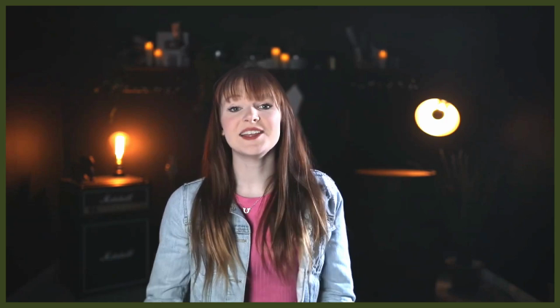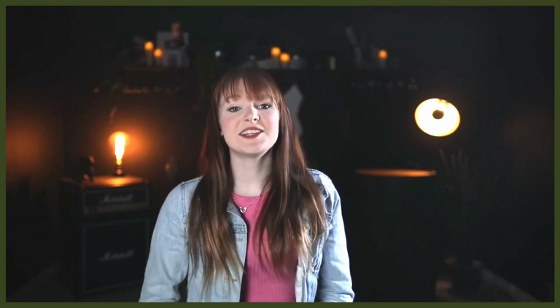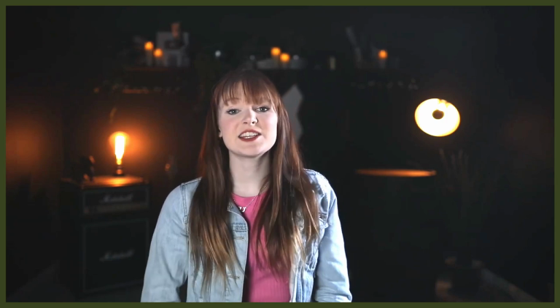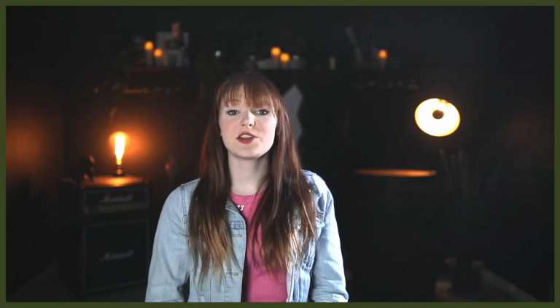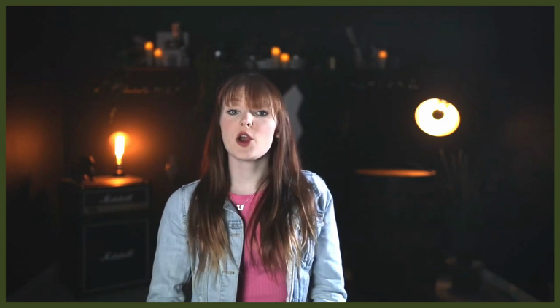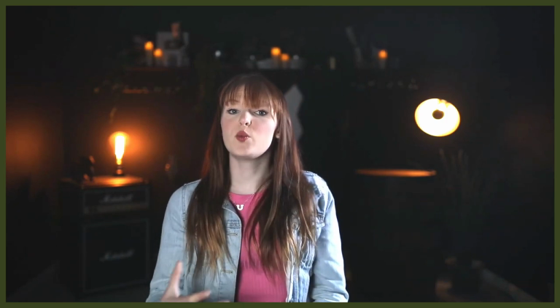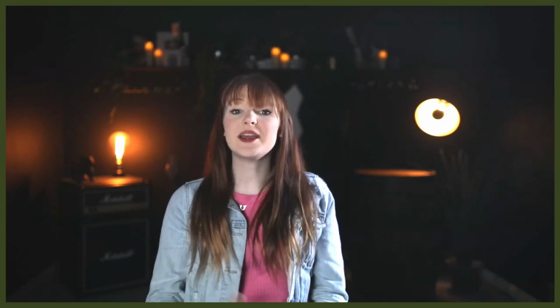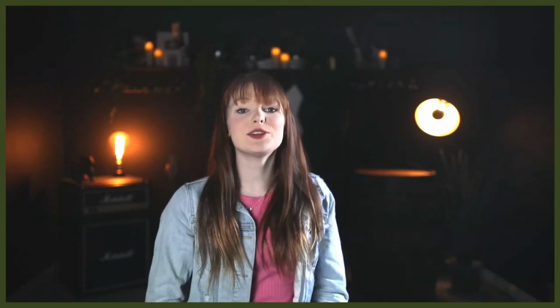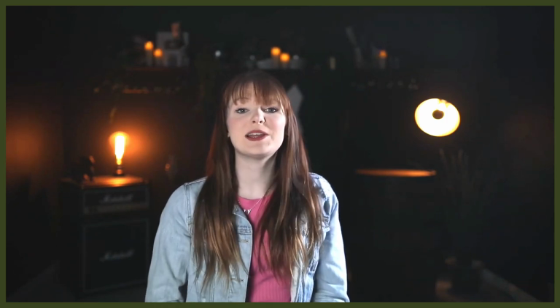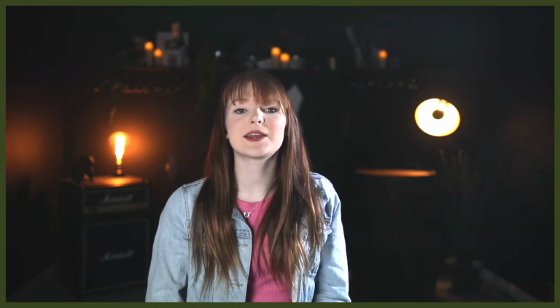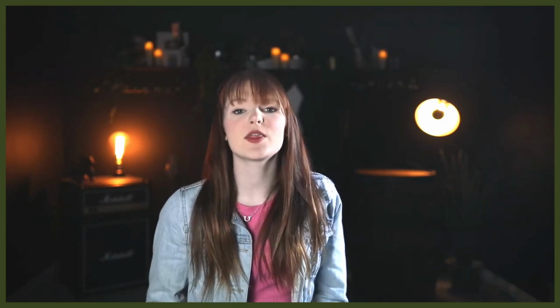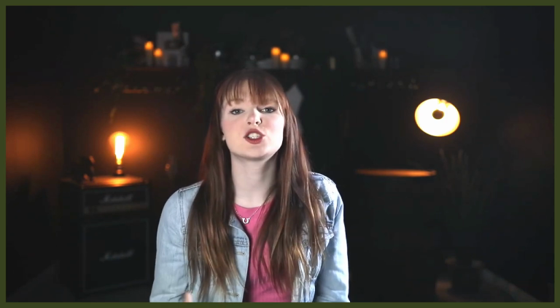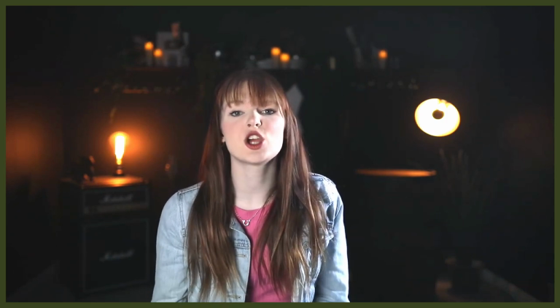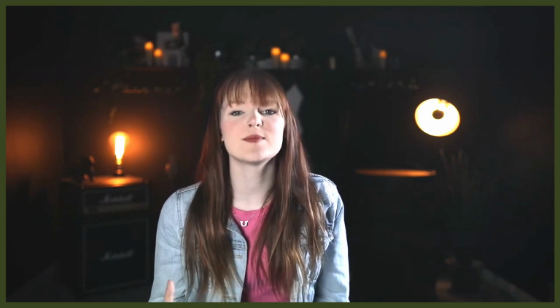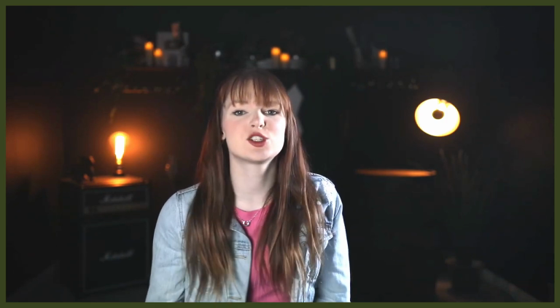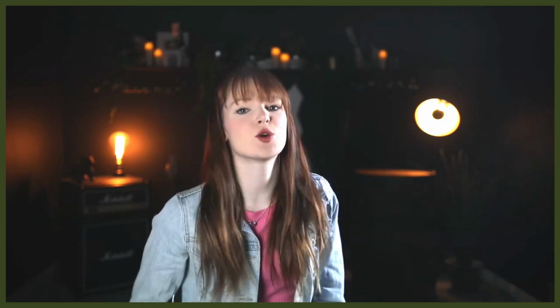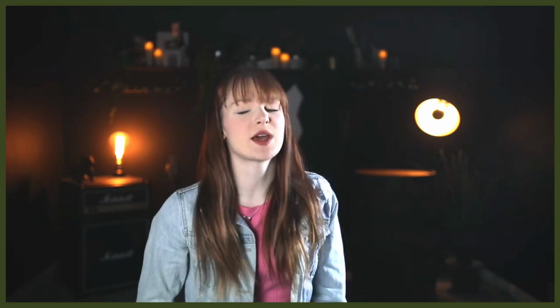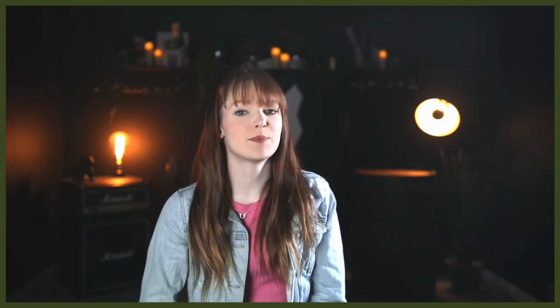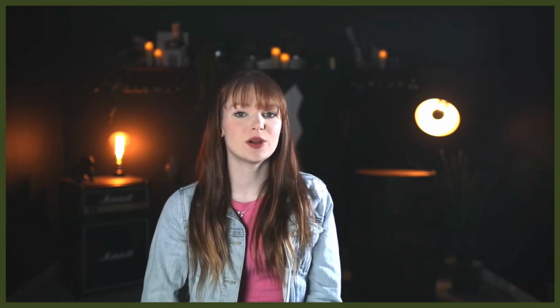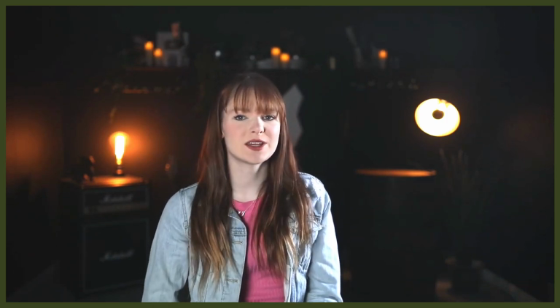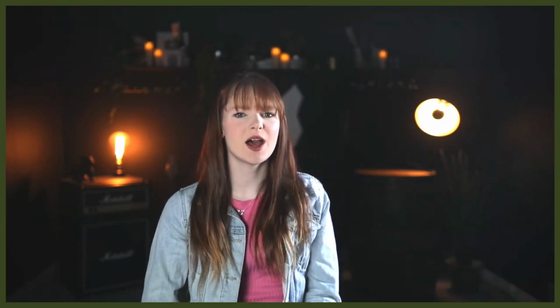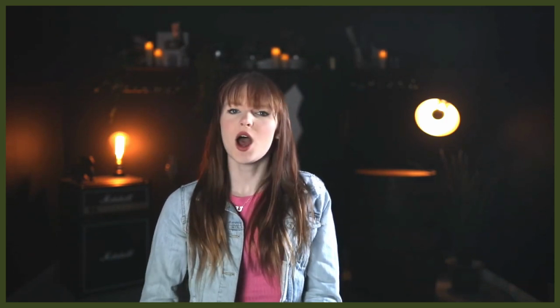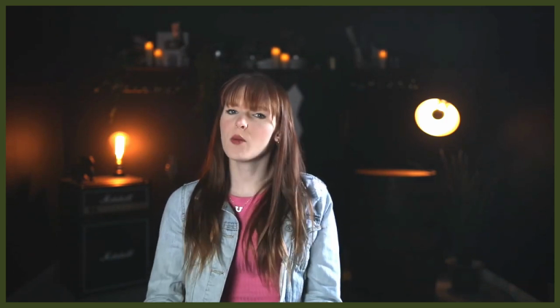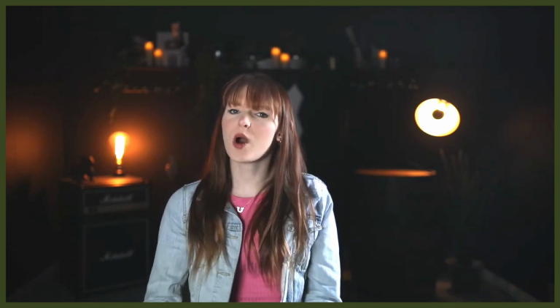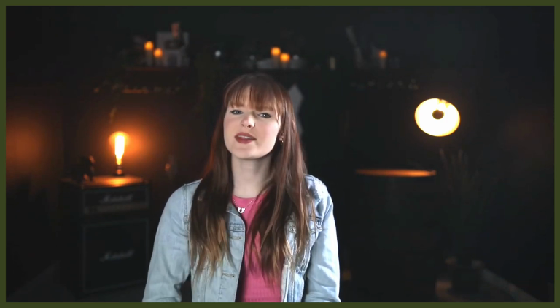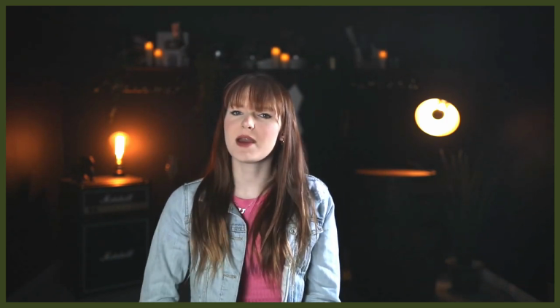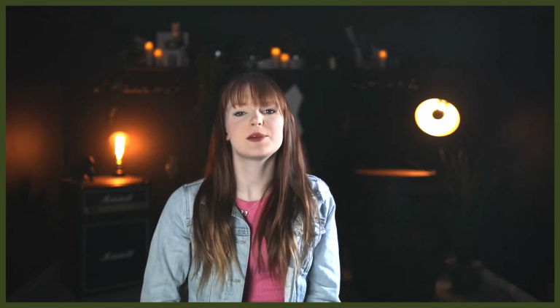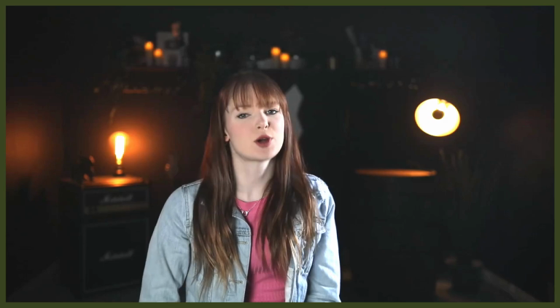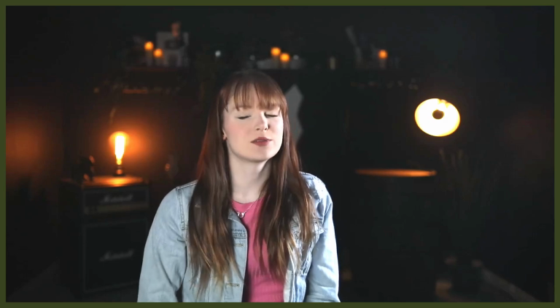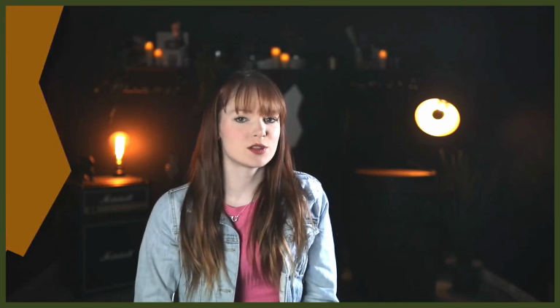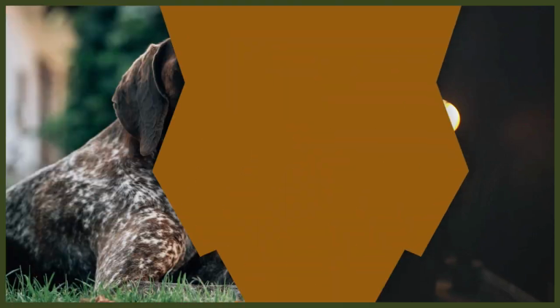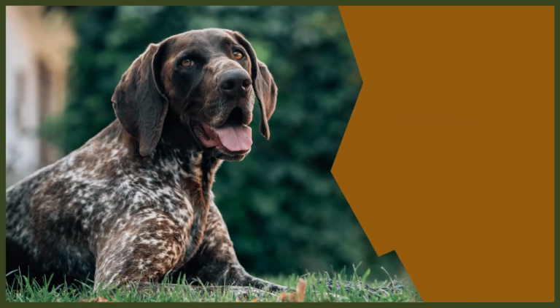In today's video, we're going to be looking at the German Shorthaired Pointer and why they may be cropped and docked.